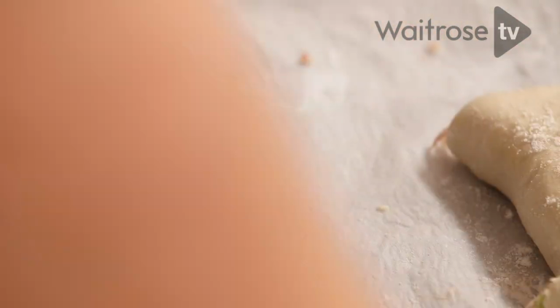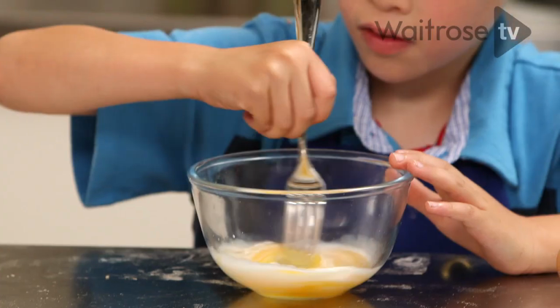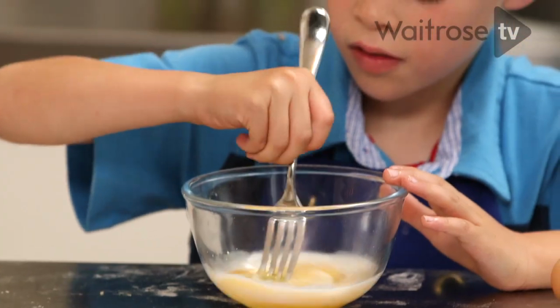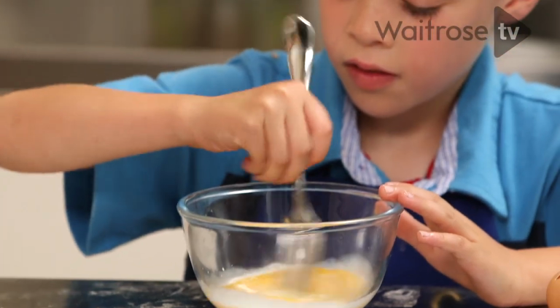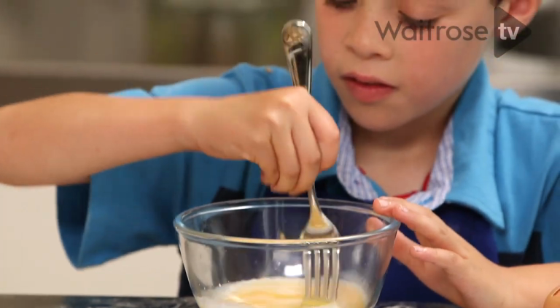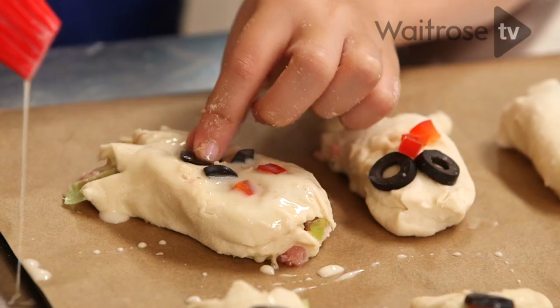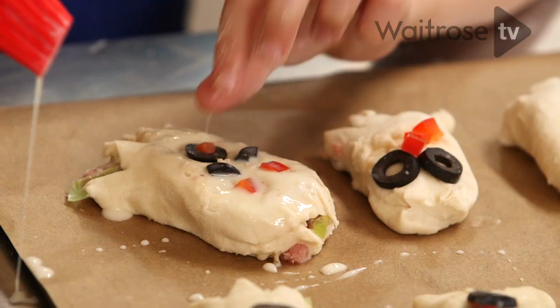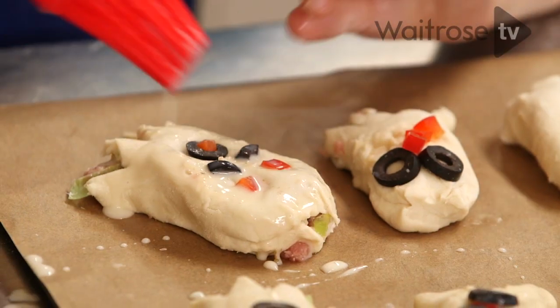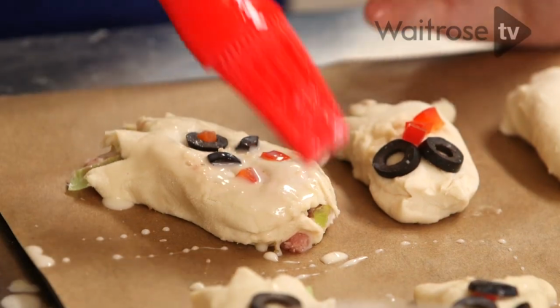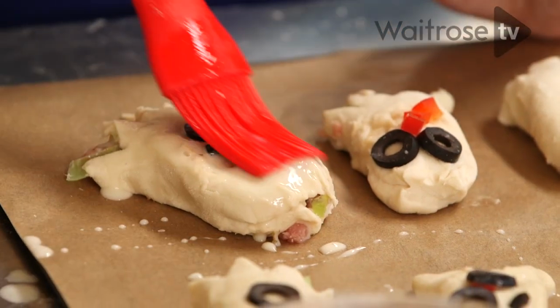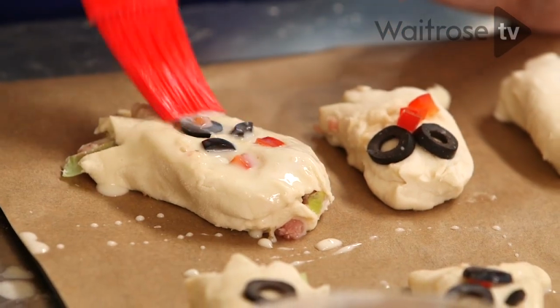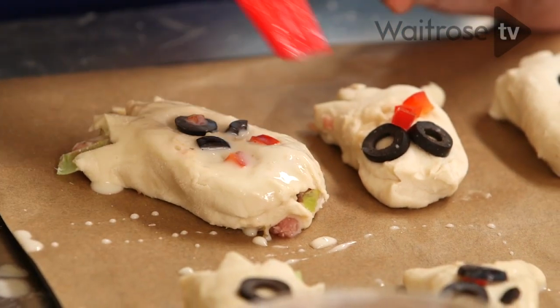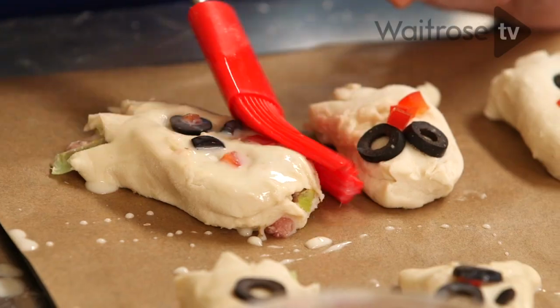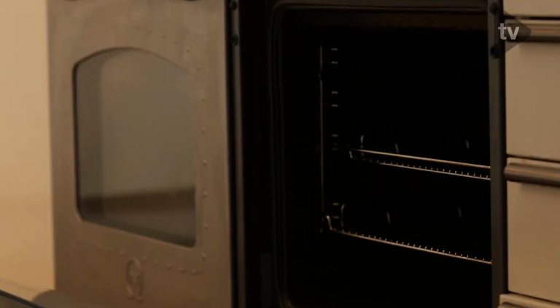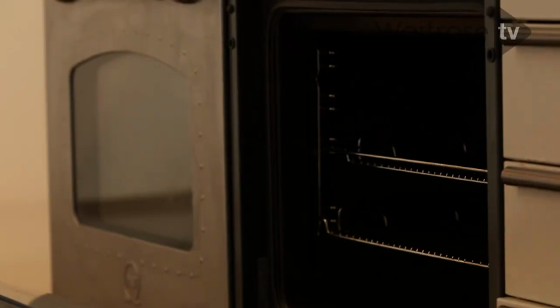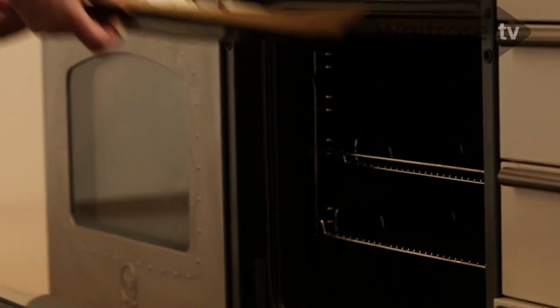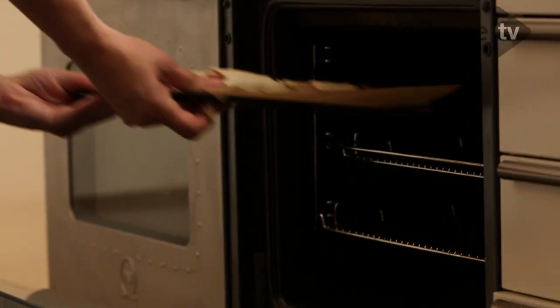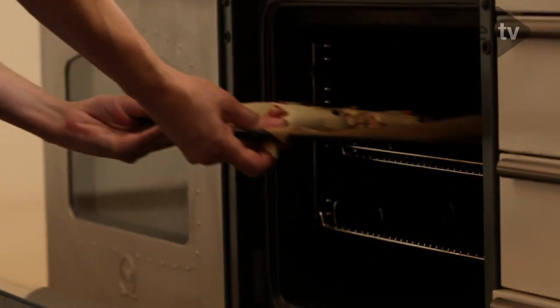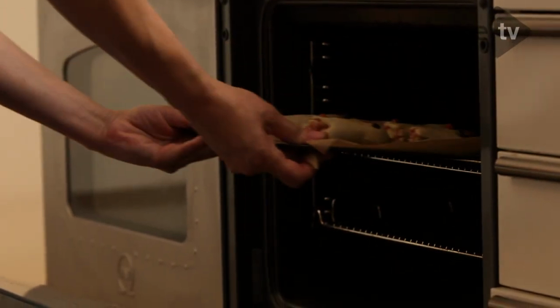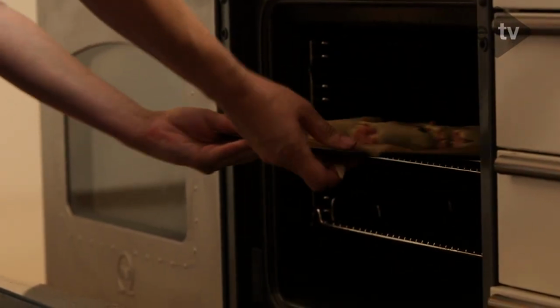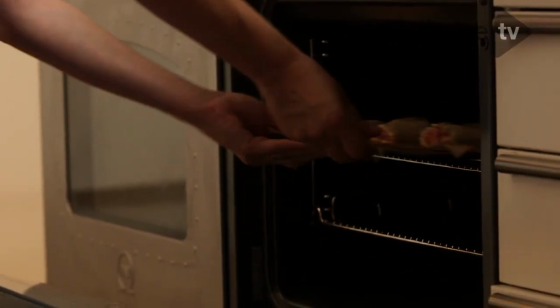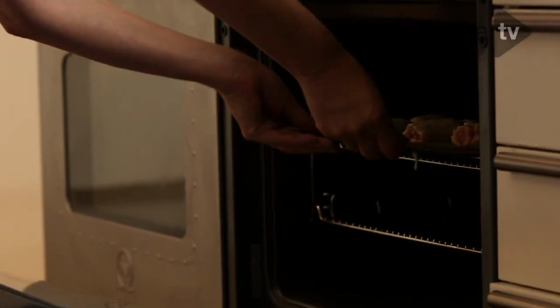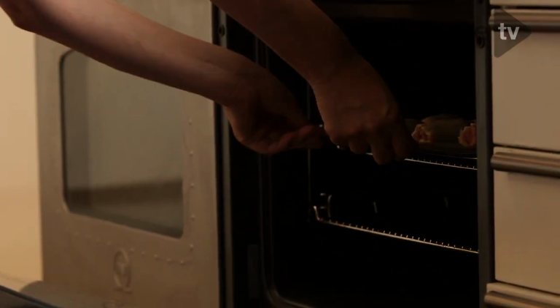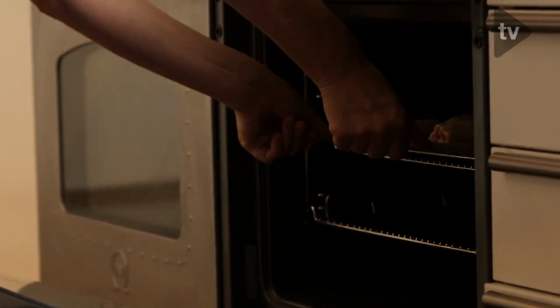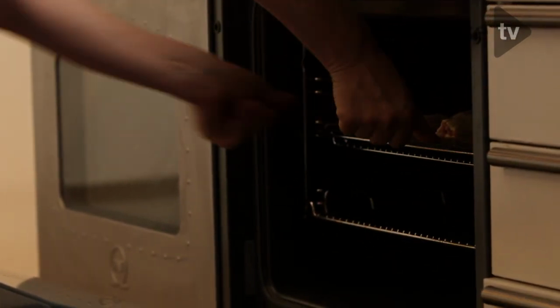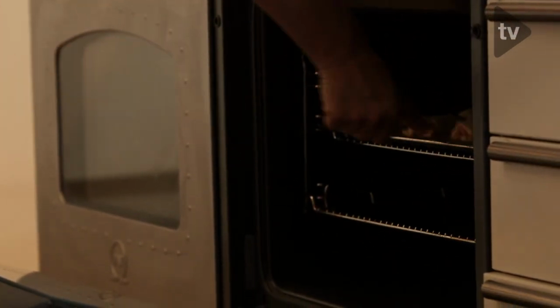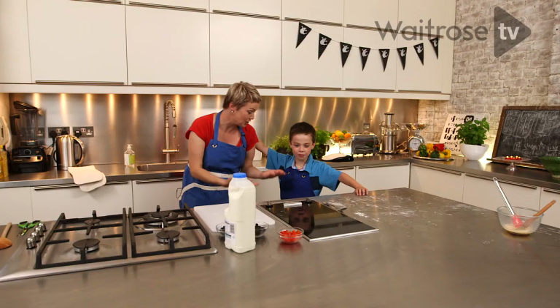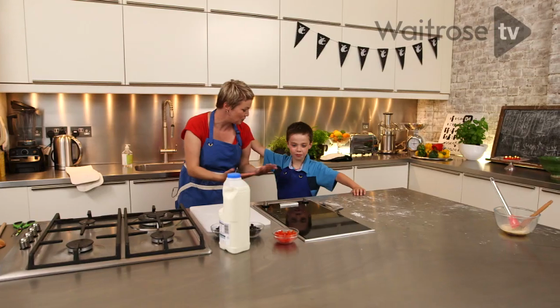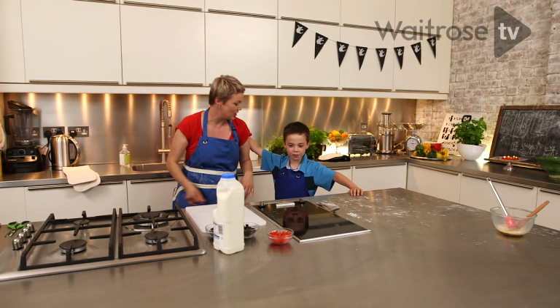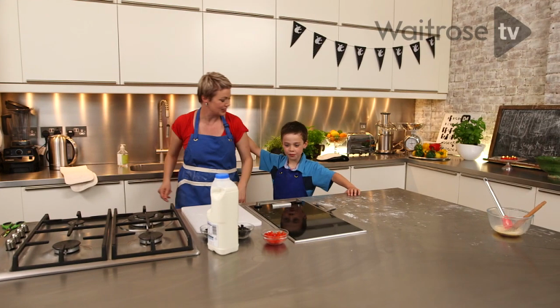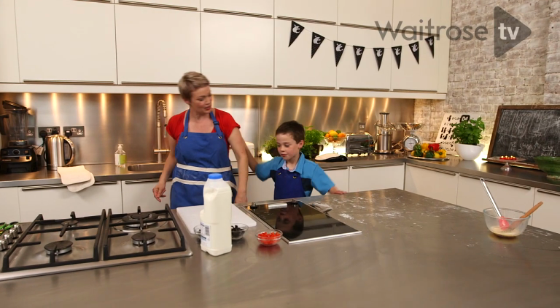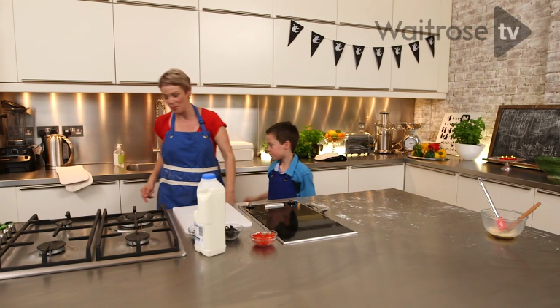The only thing to do now is to brush them with a bit of egg and milk and then cook them for 20 minutes. Let's go and wash our hands now.